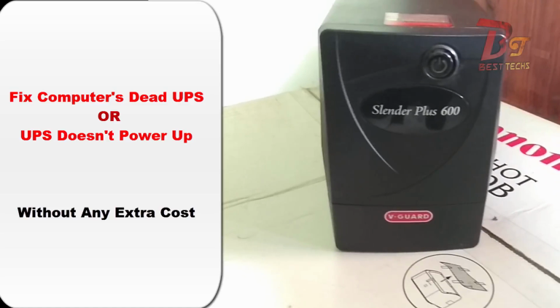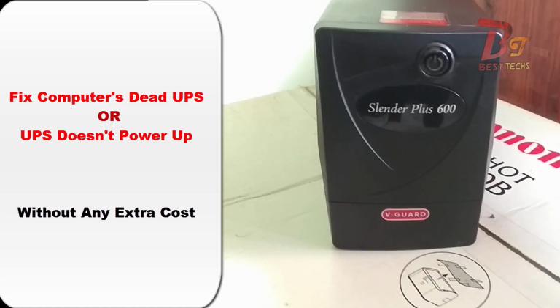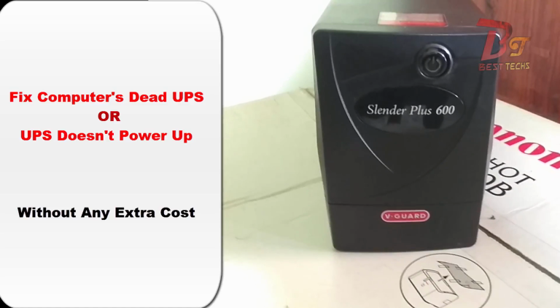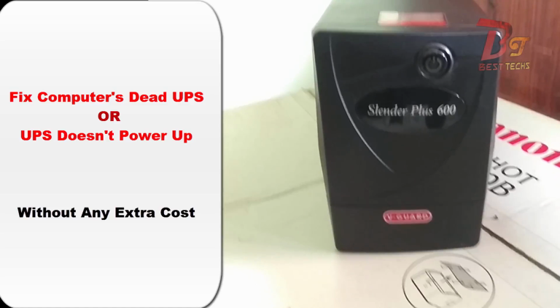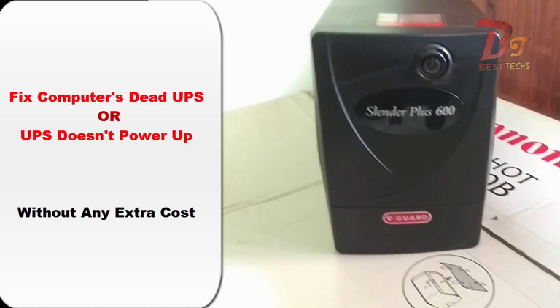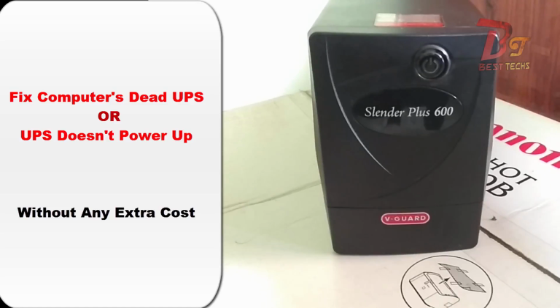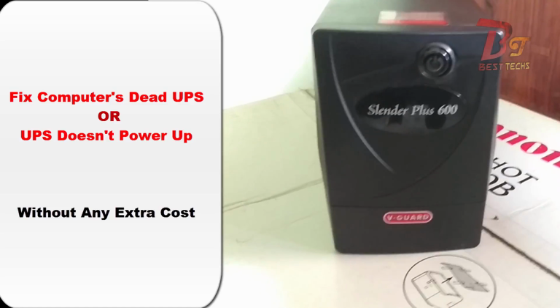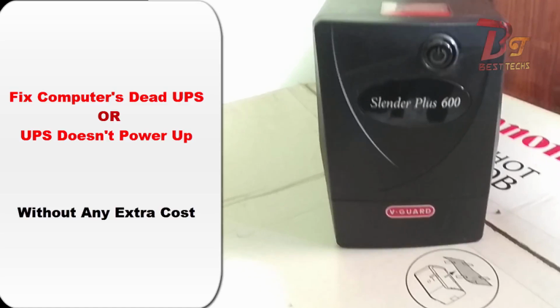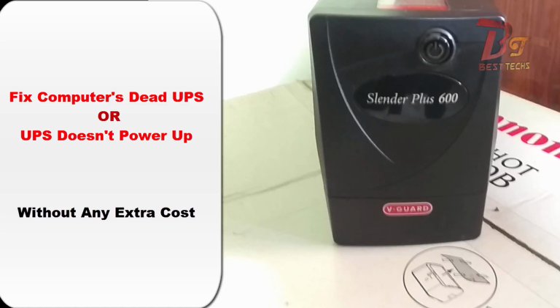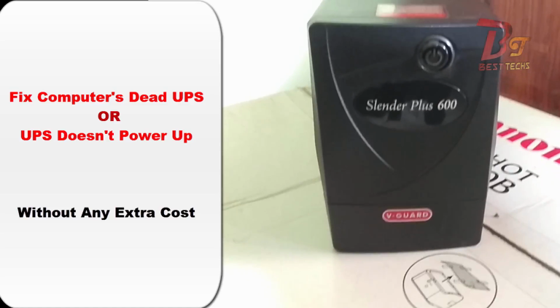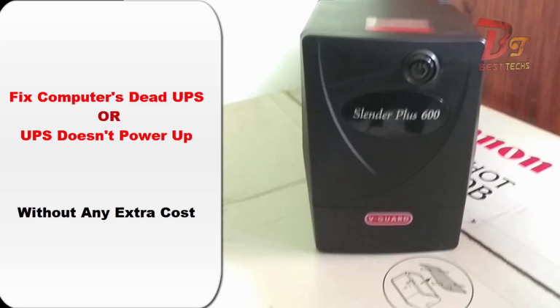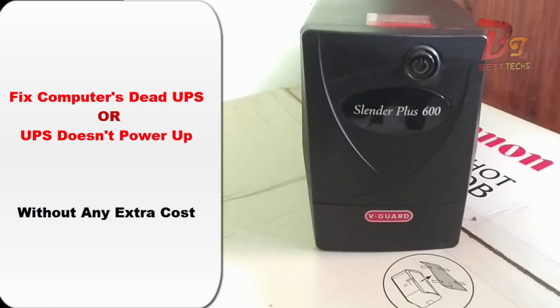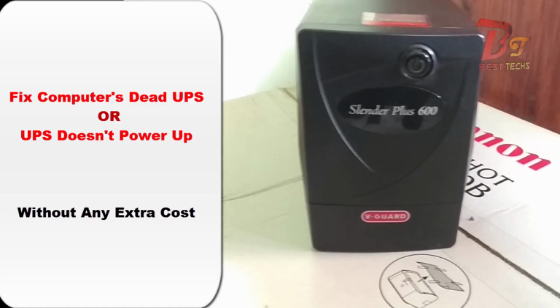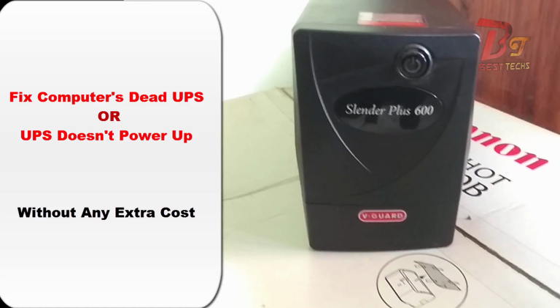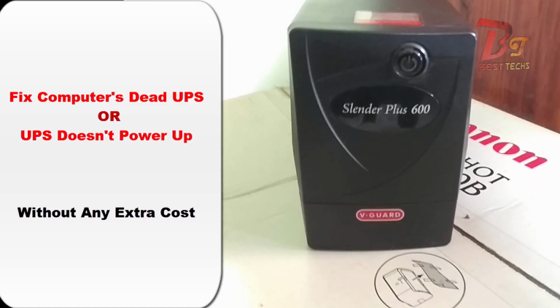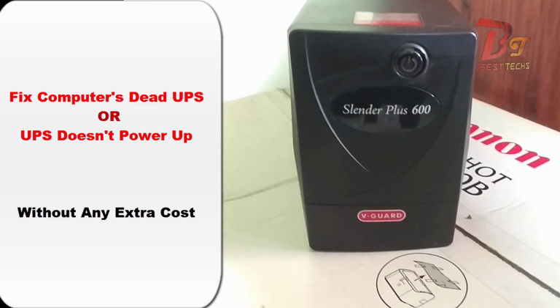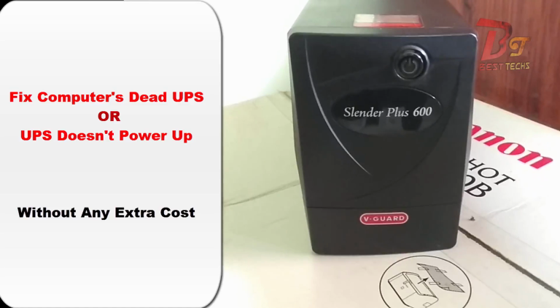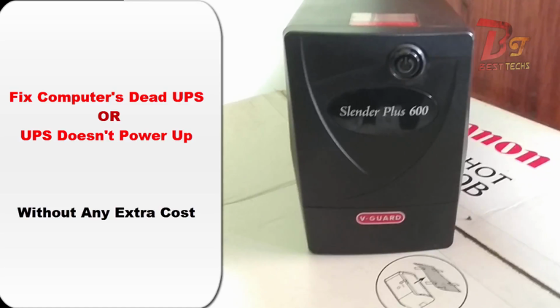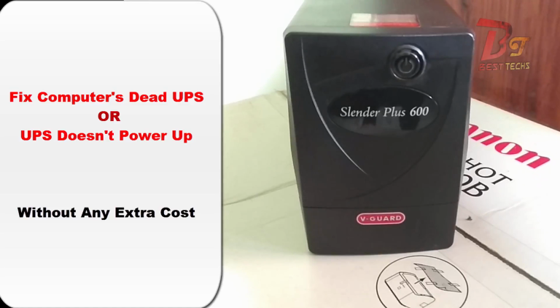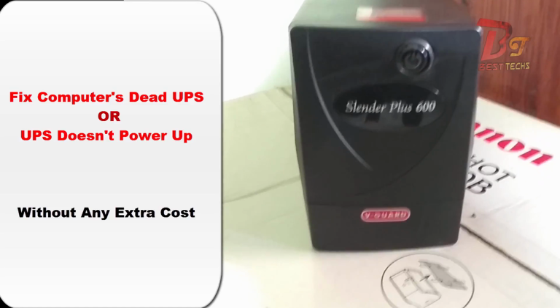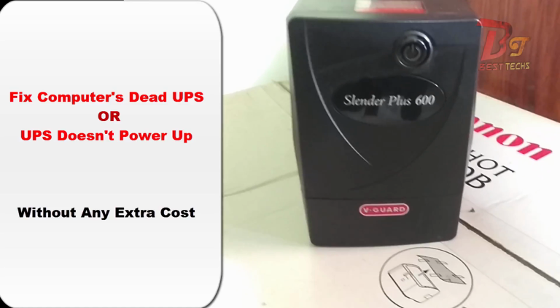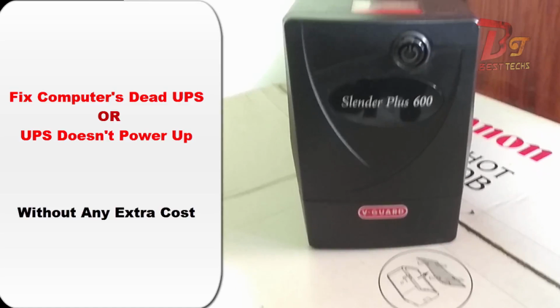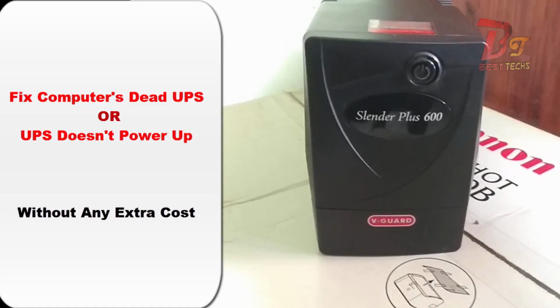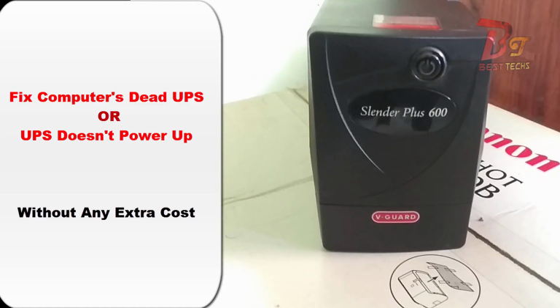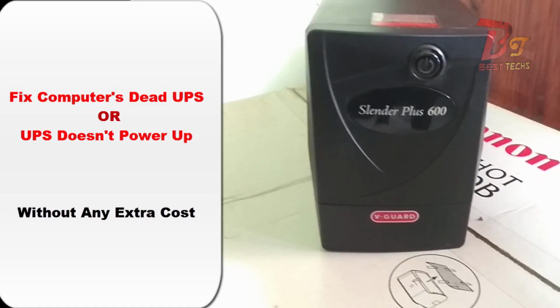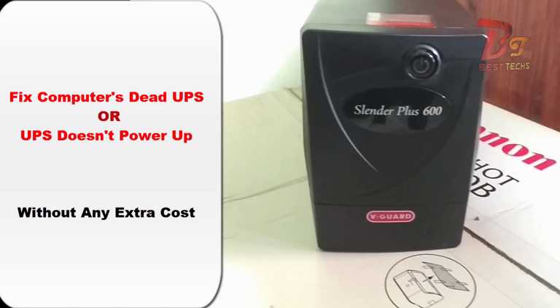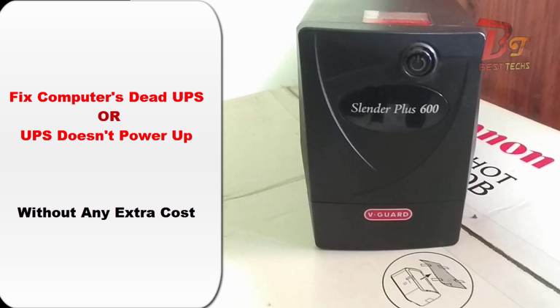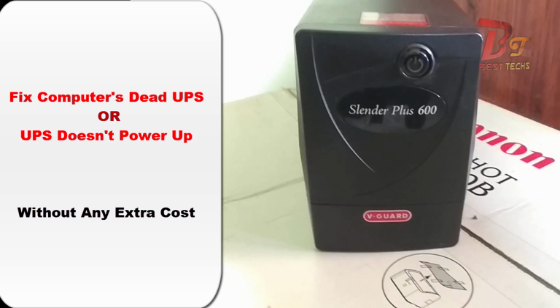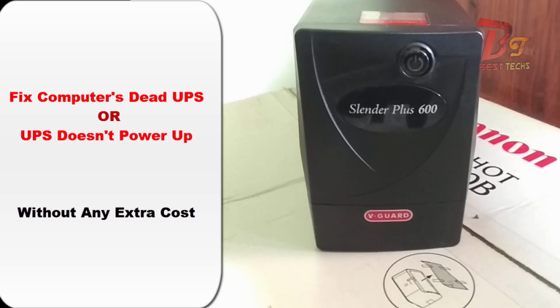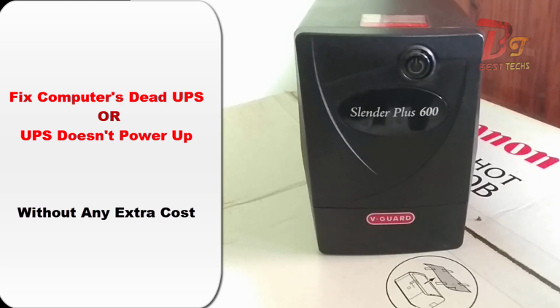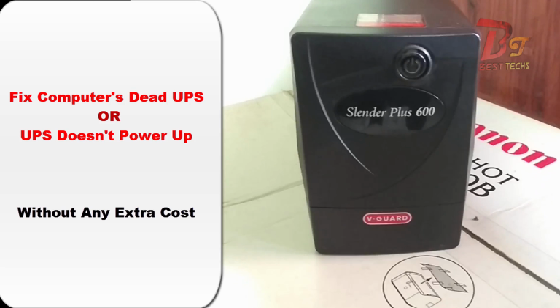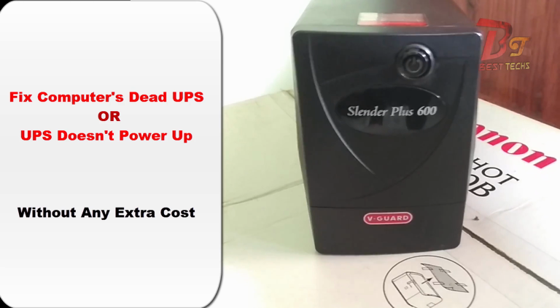Hi guys, this video is about how to fix your completely dead UPS without any extra cost. So let's get started.